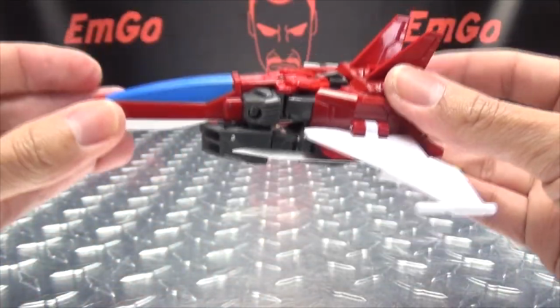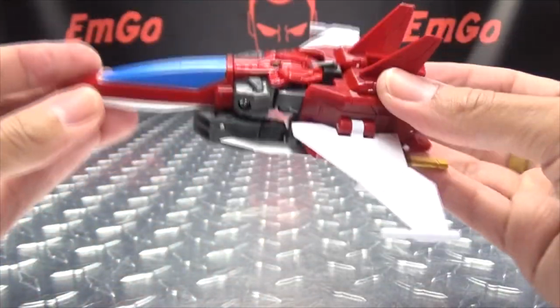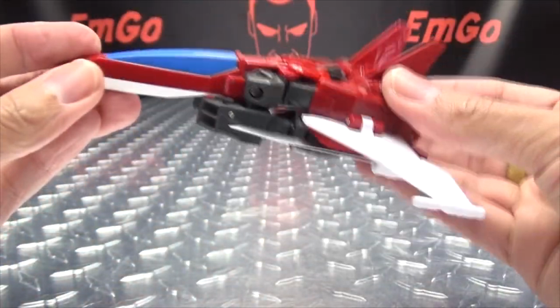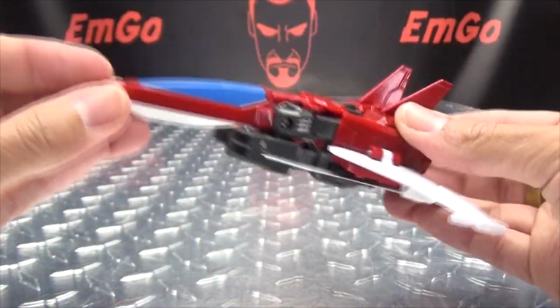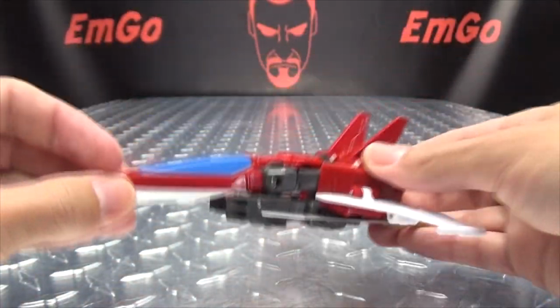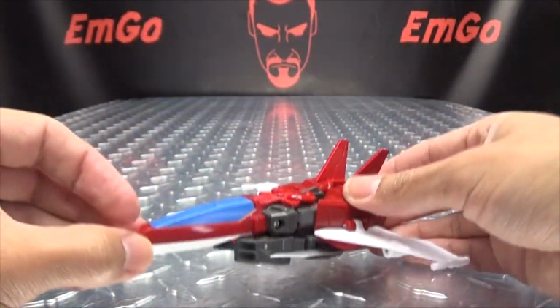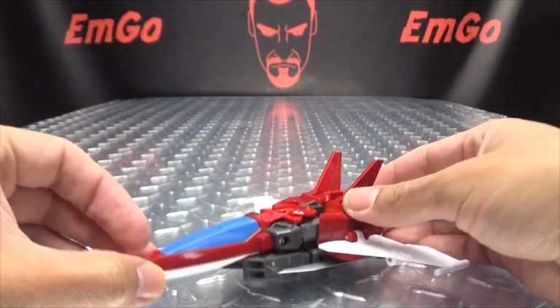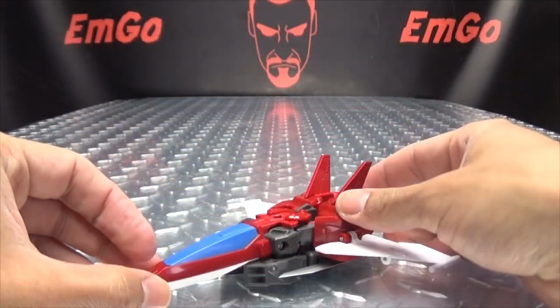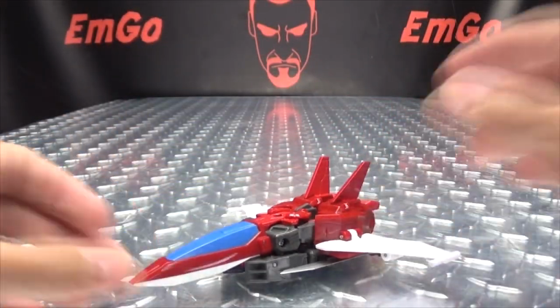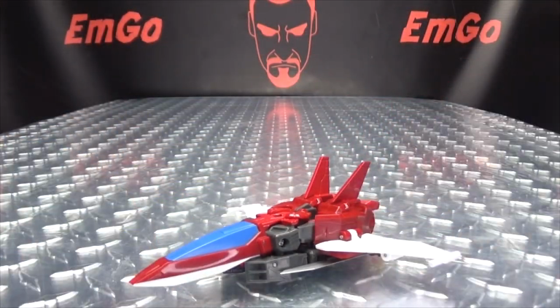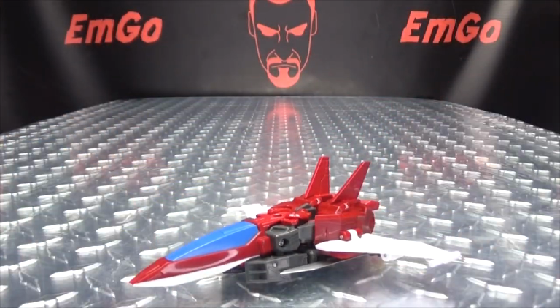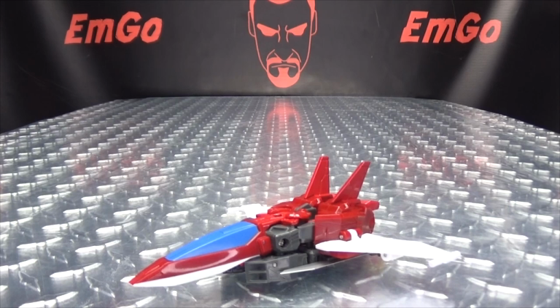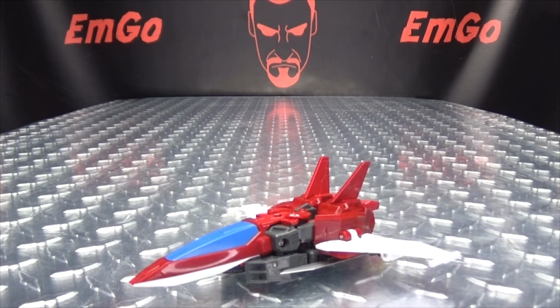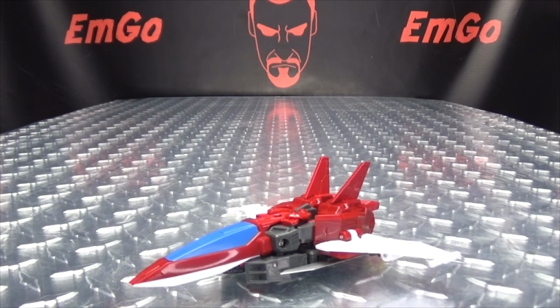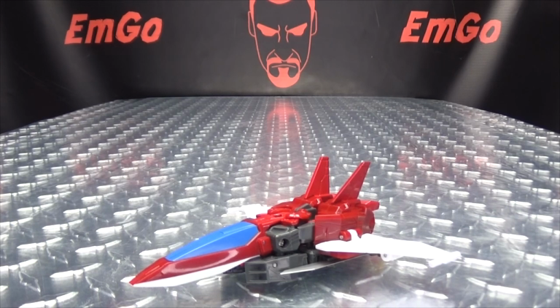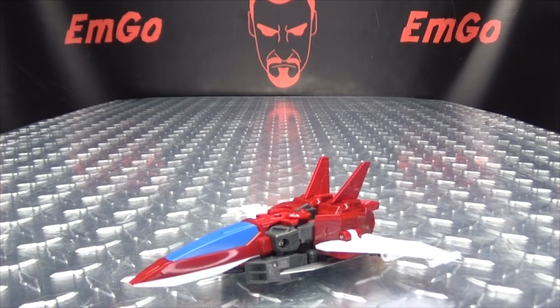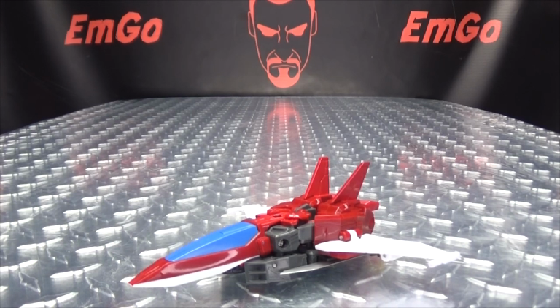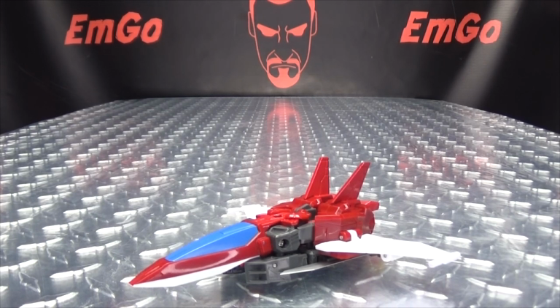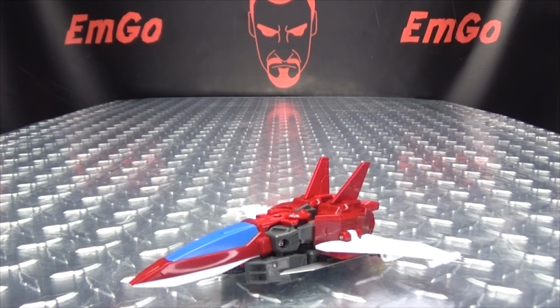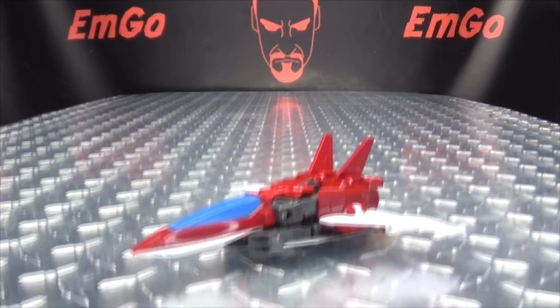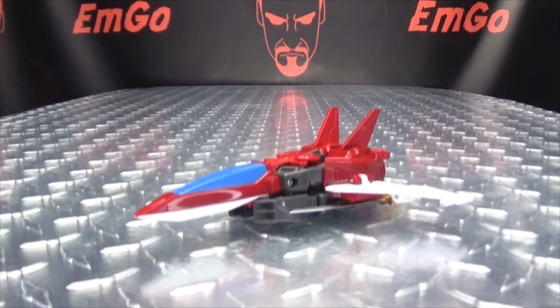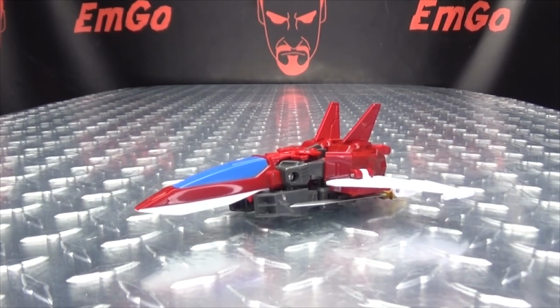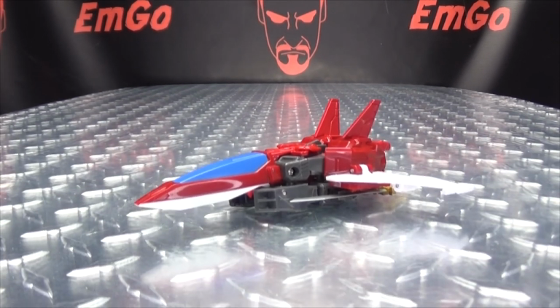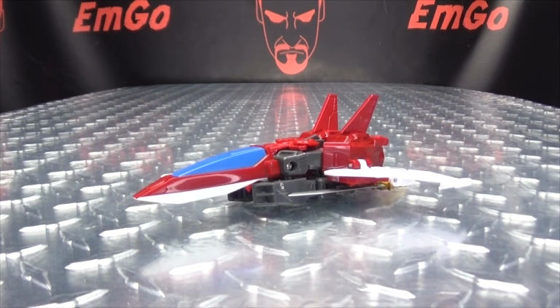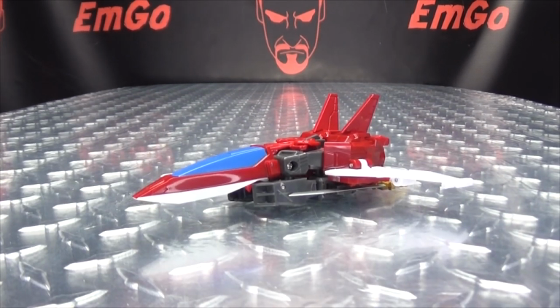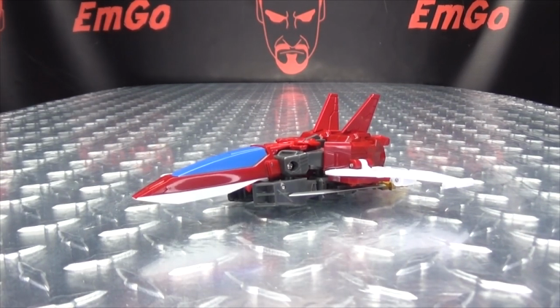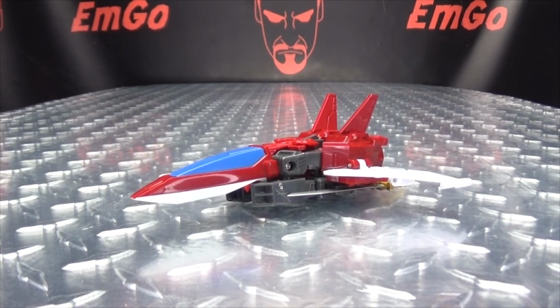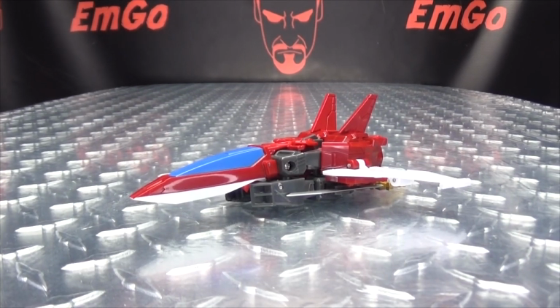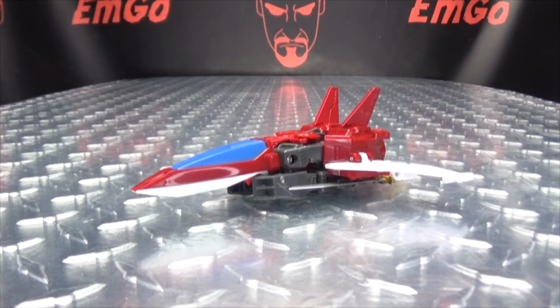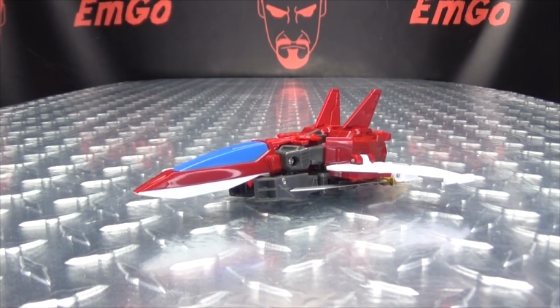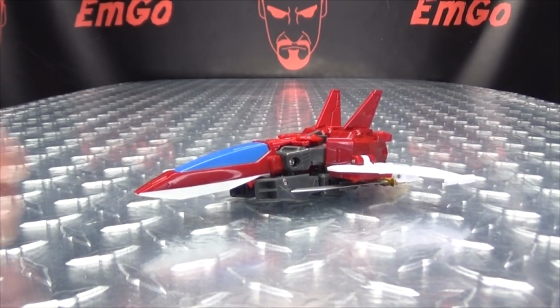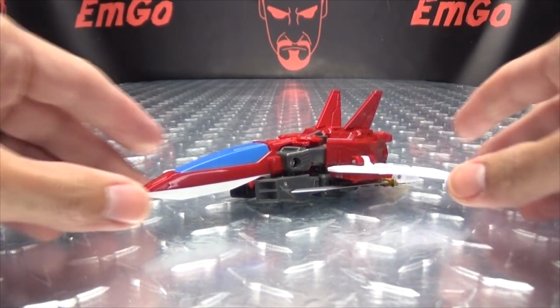And there you have Blue Jet in his alt mode.